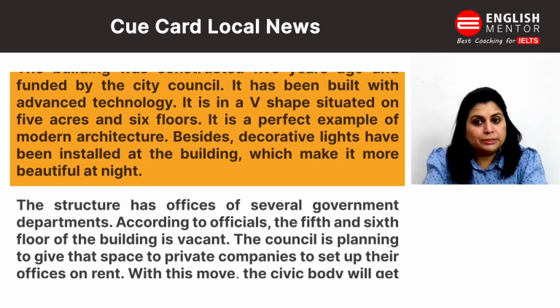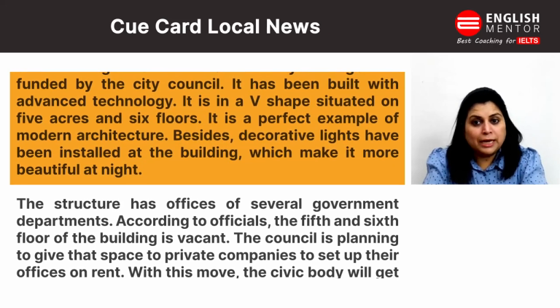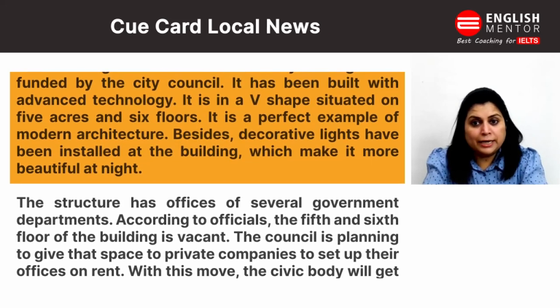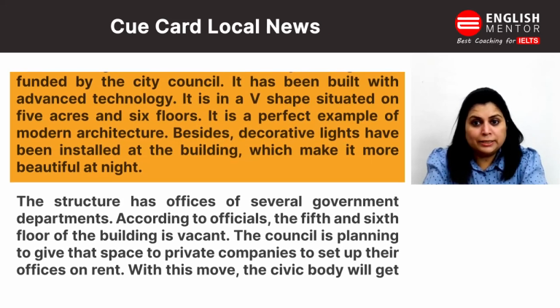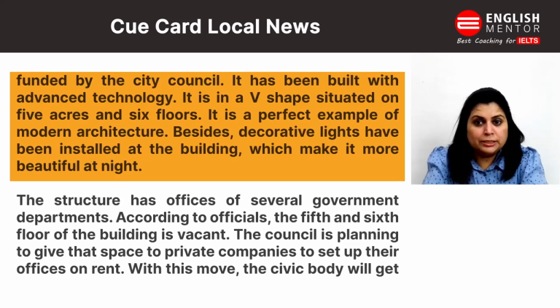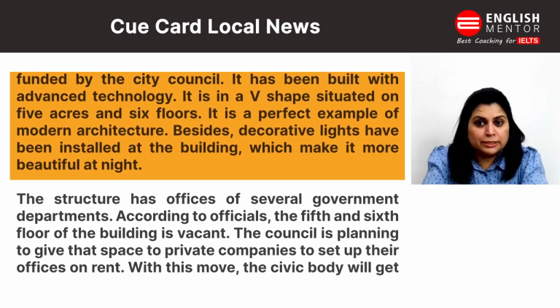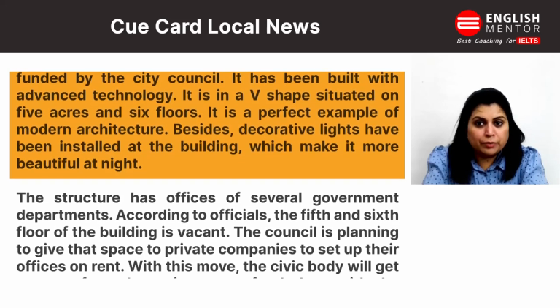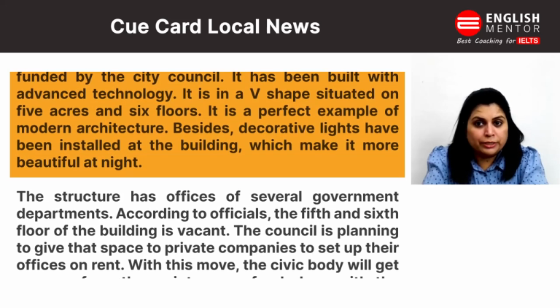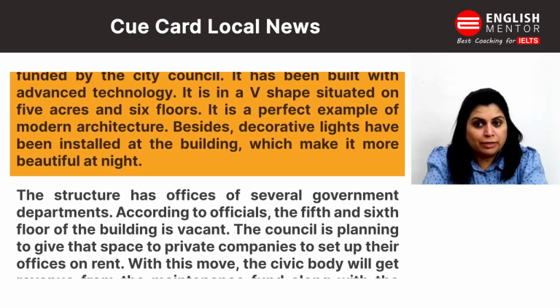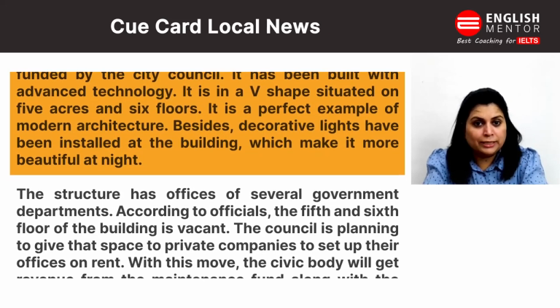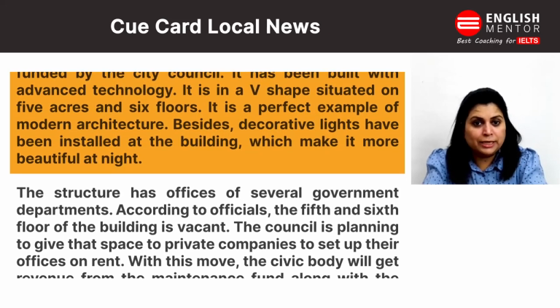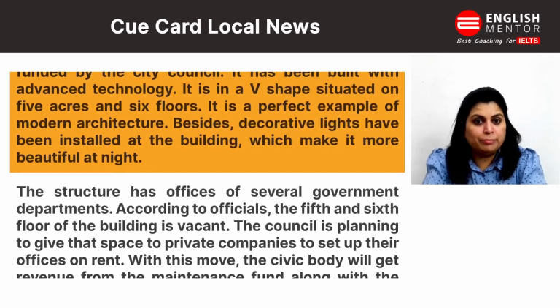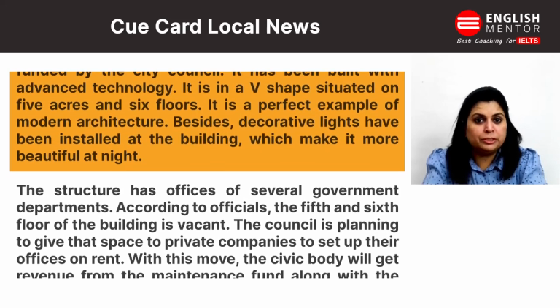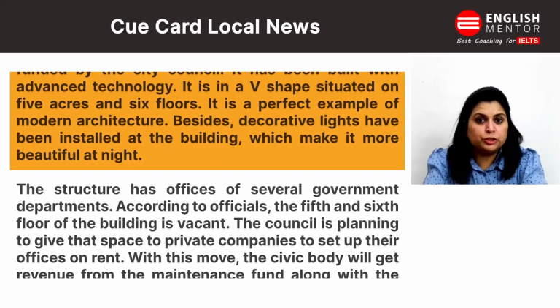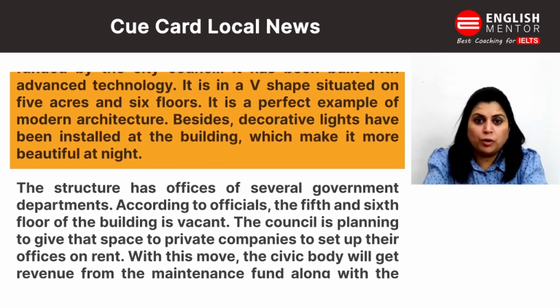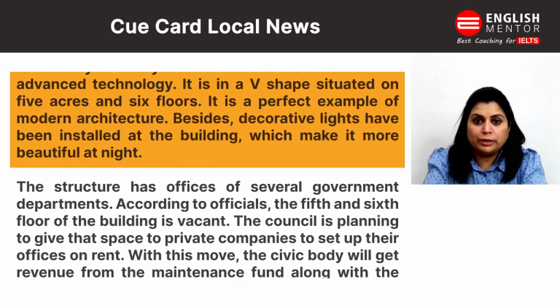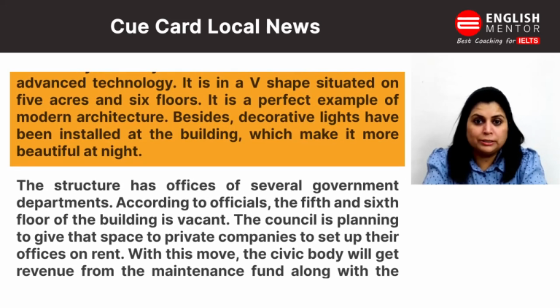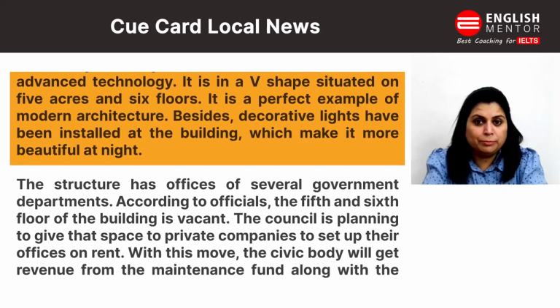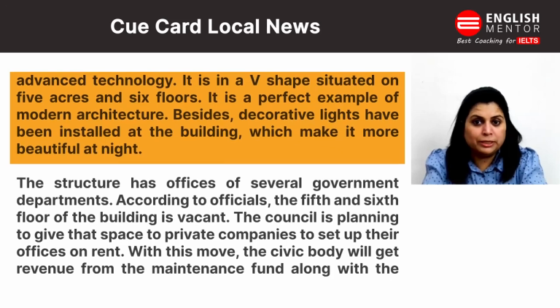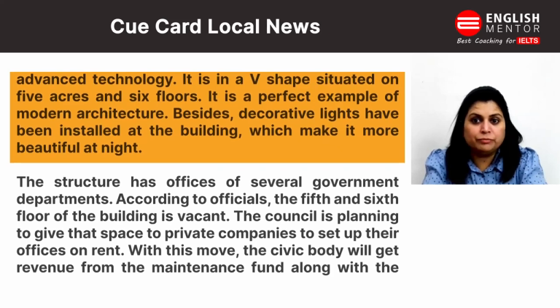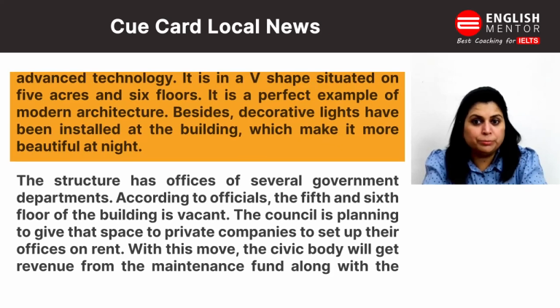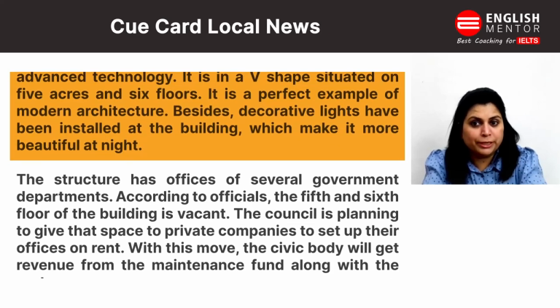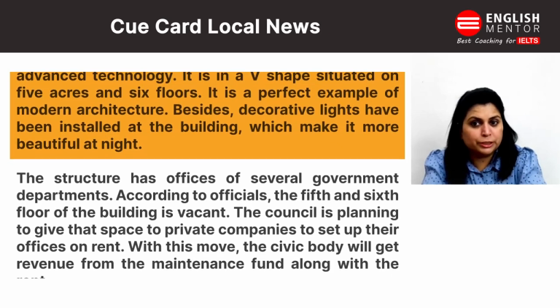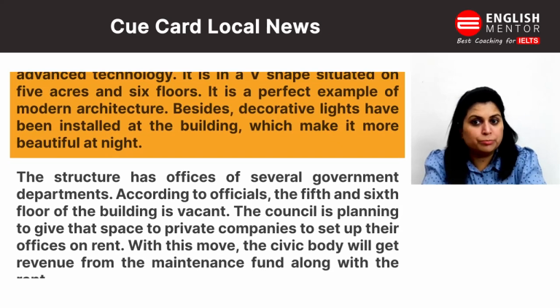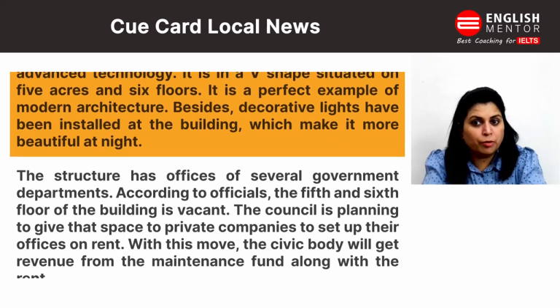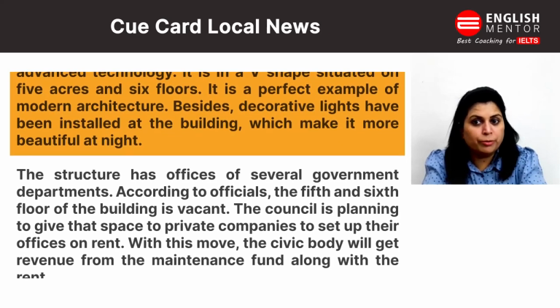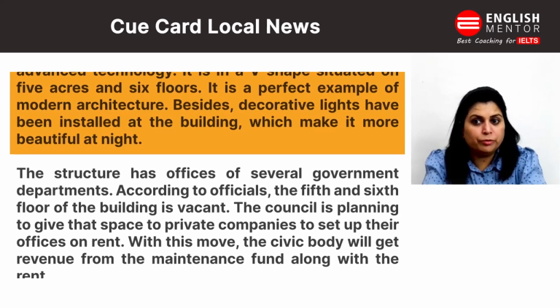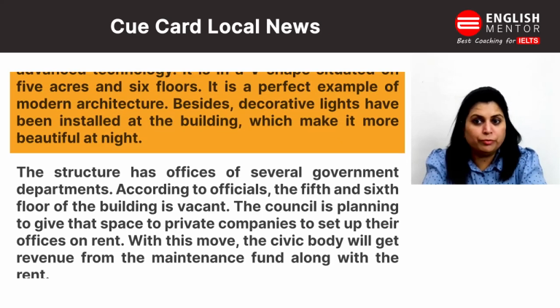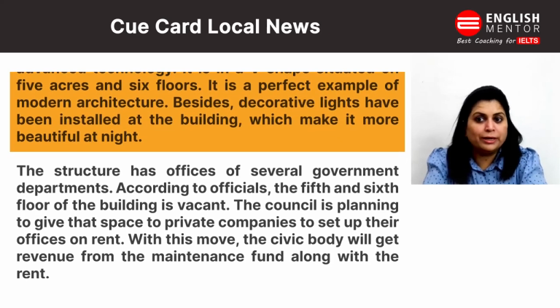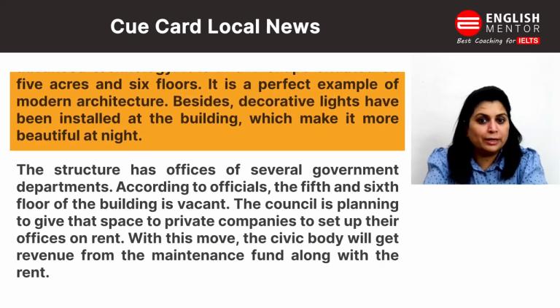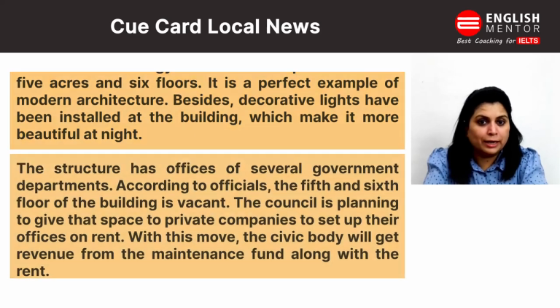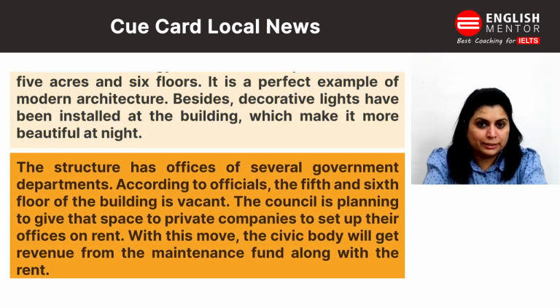Besides, decorative lights have been installed at the building, which makes it more beautiful at night.